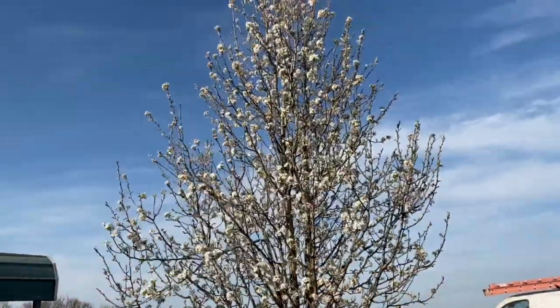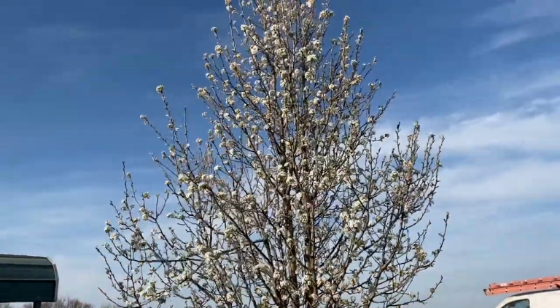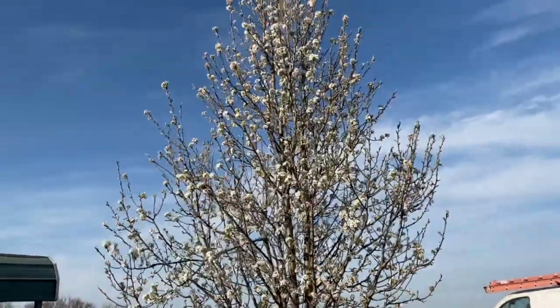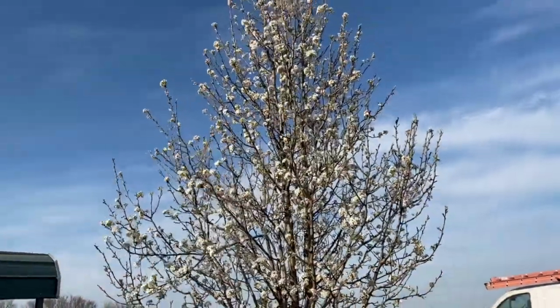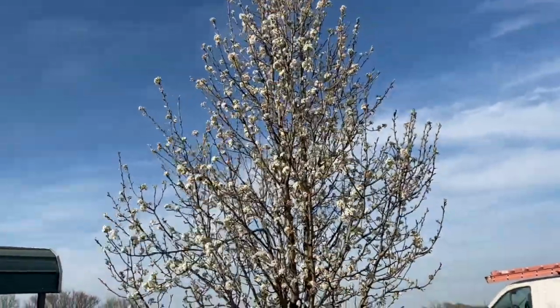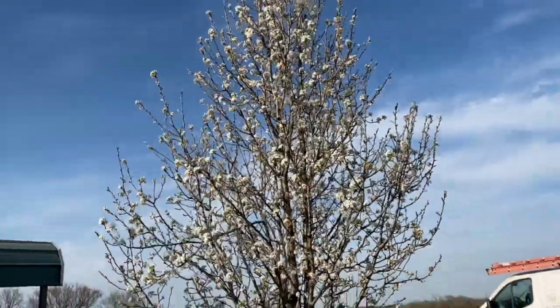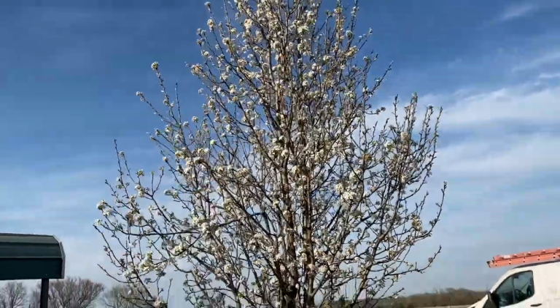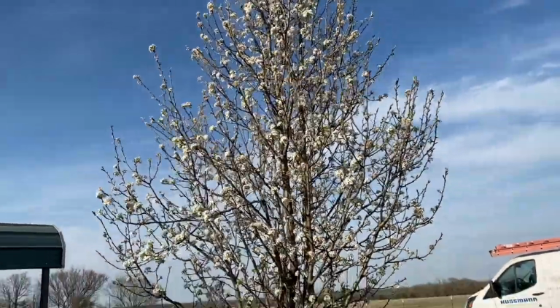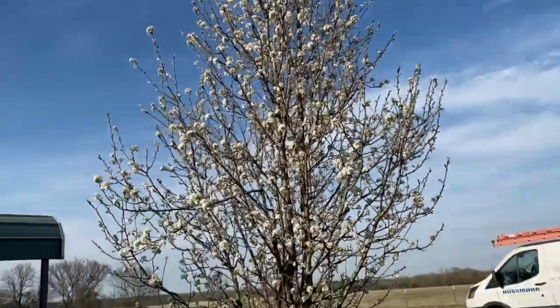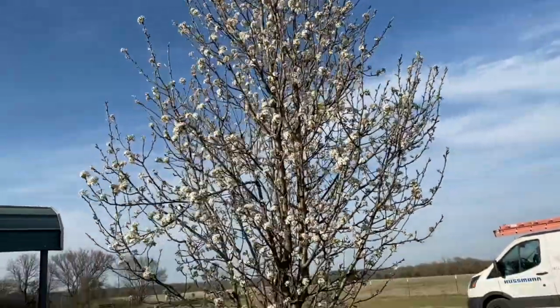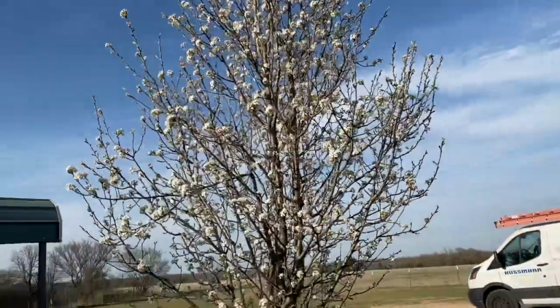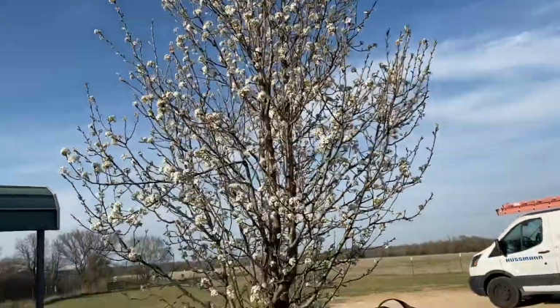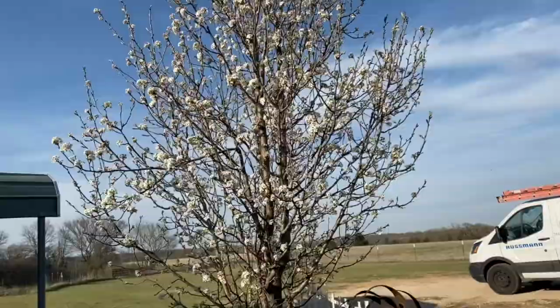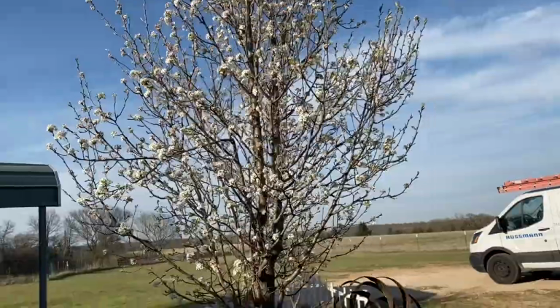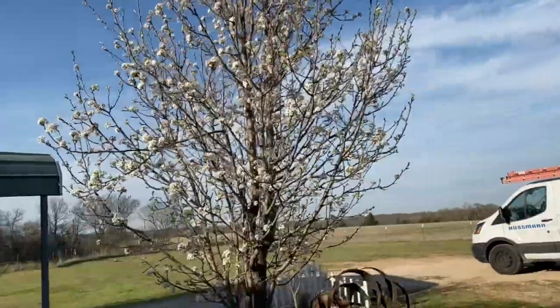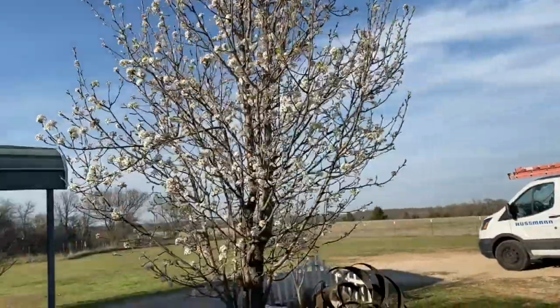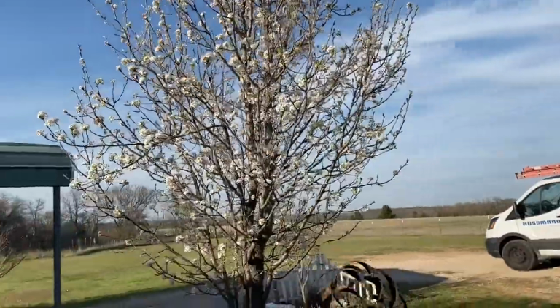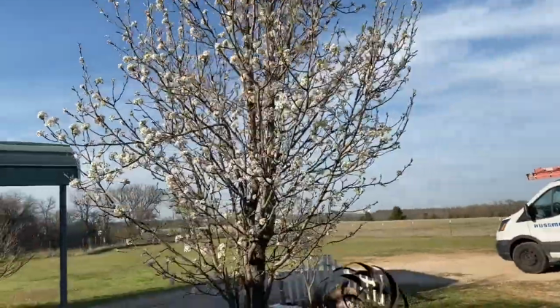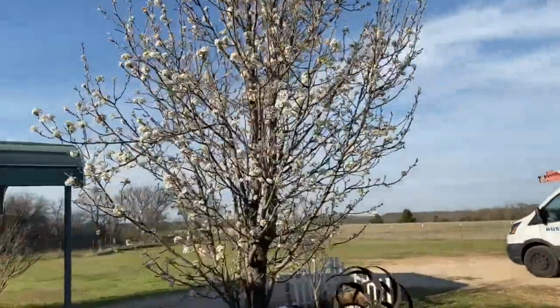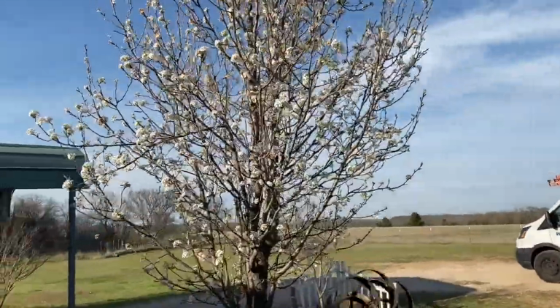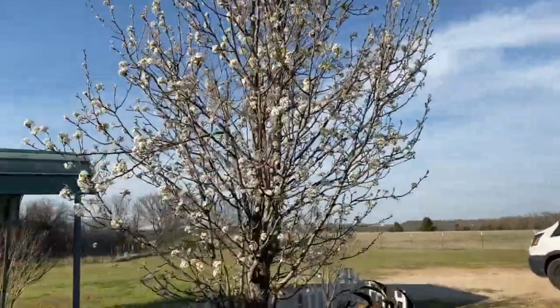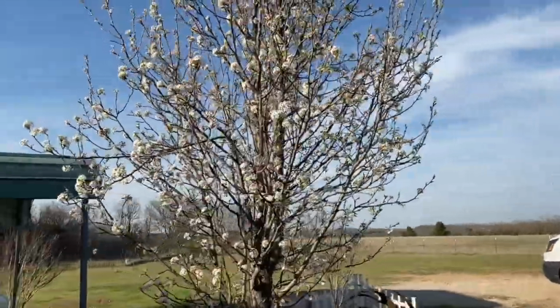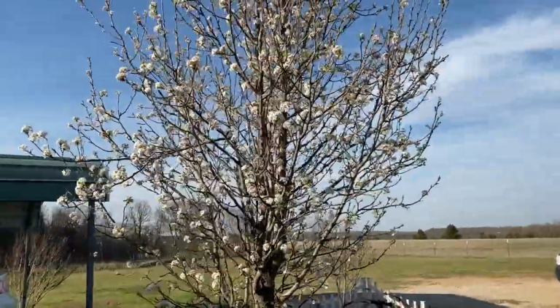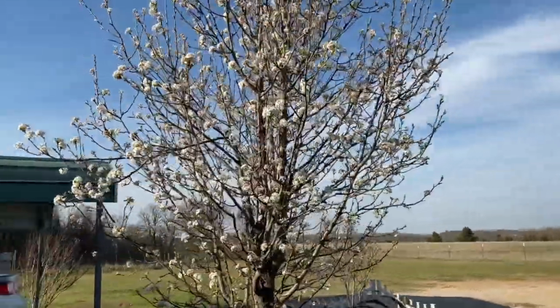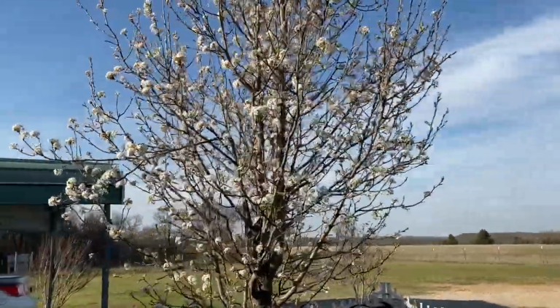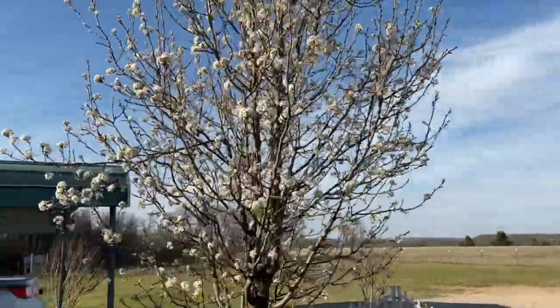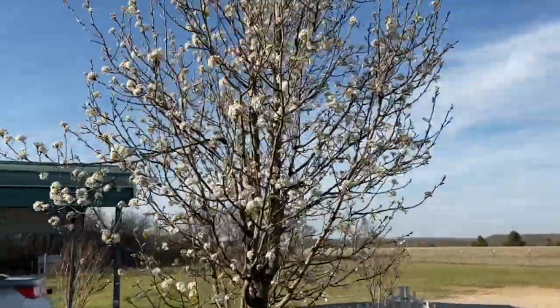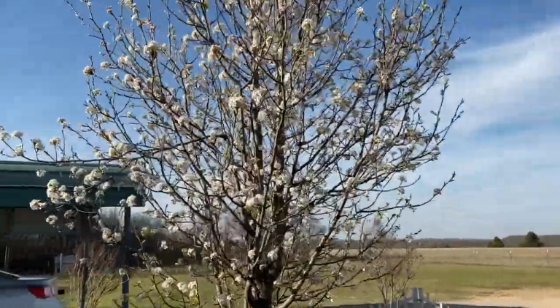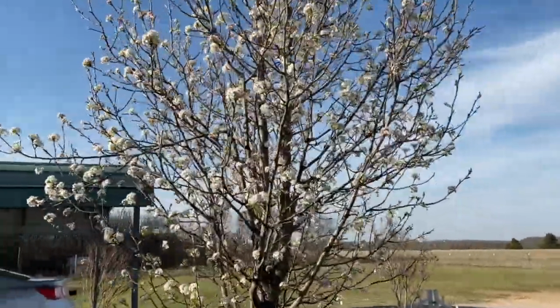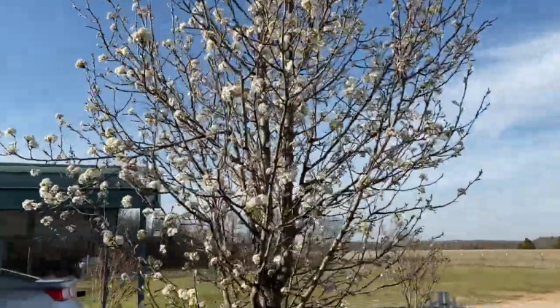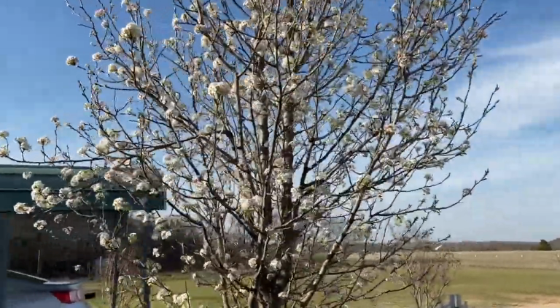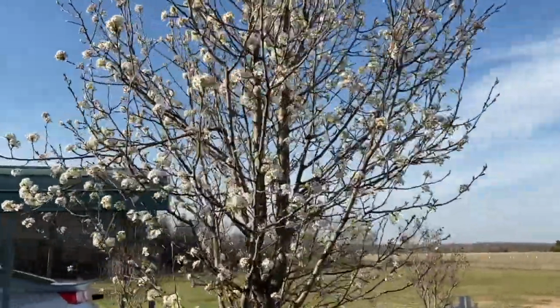Bradford pear in full bloom. It's so pretty. I love this tree.